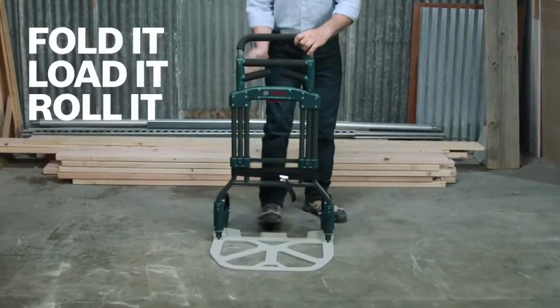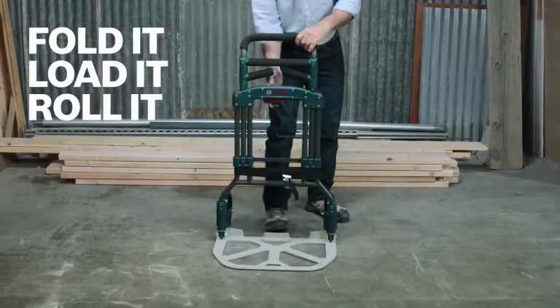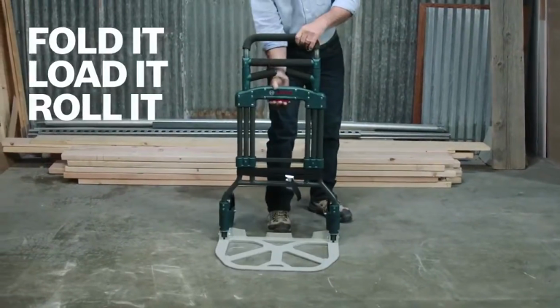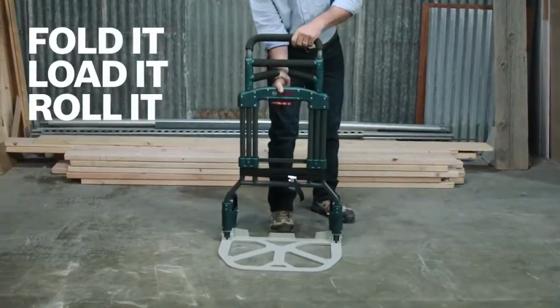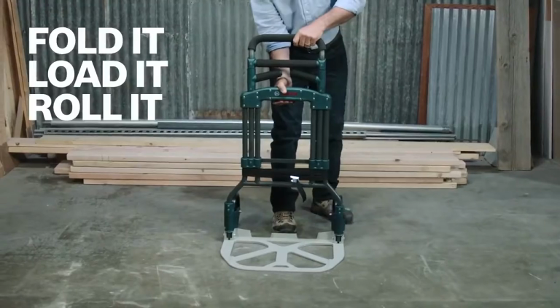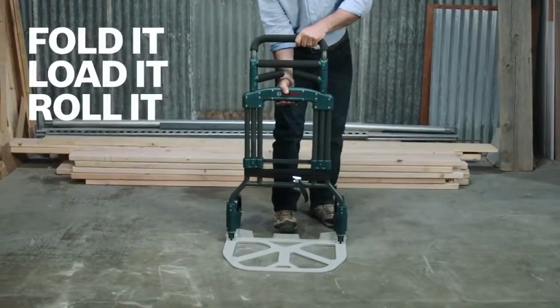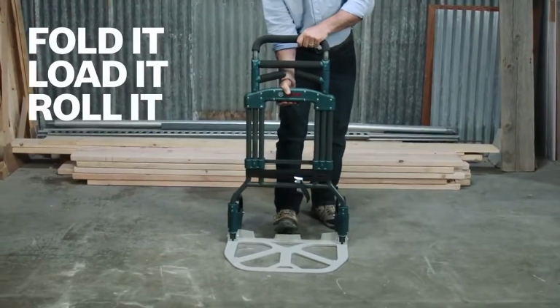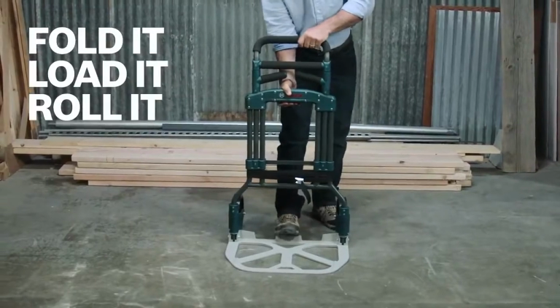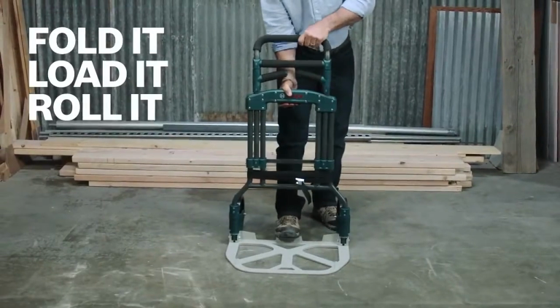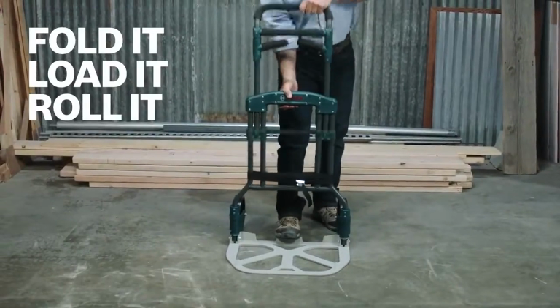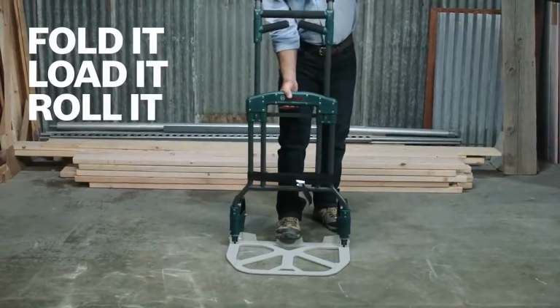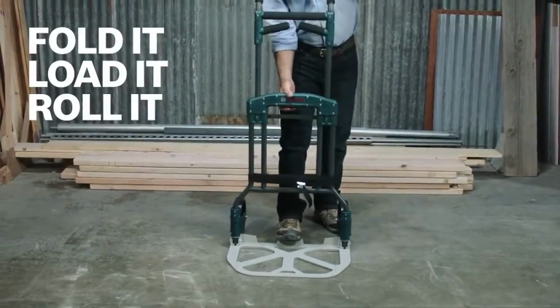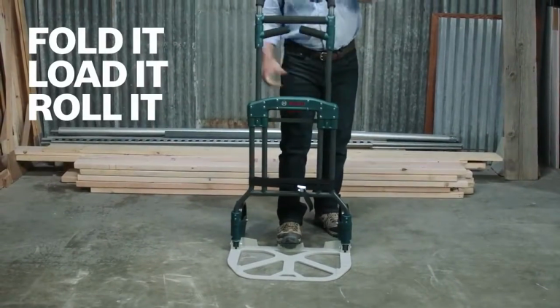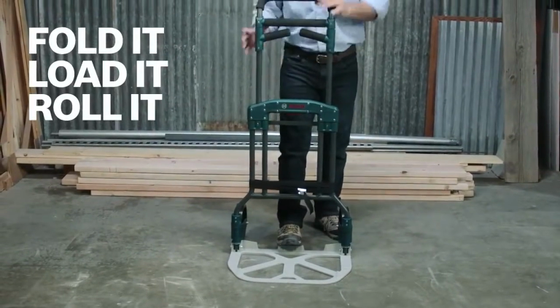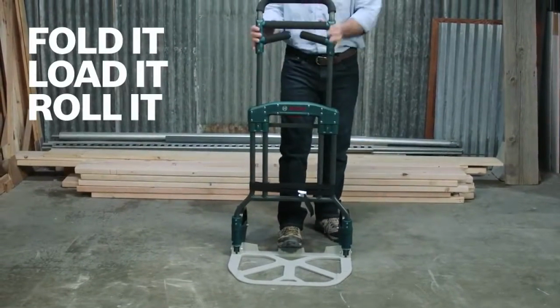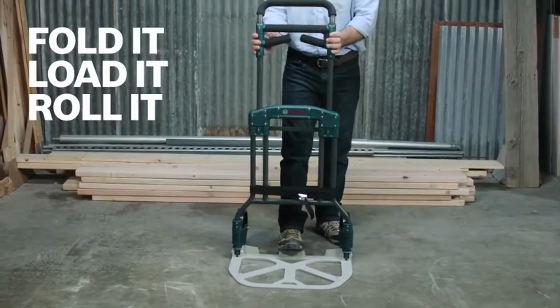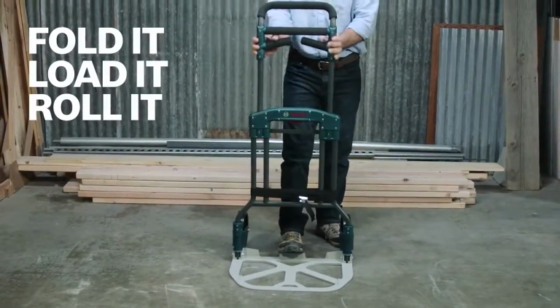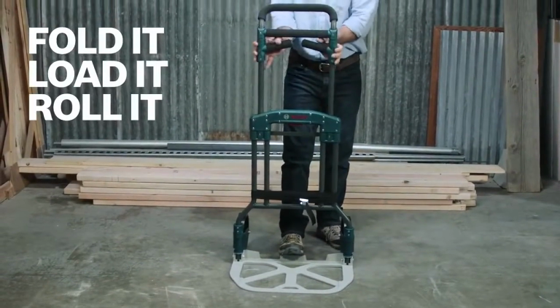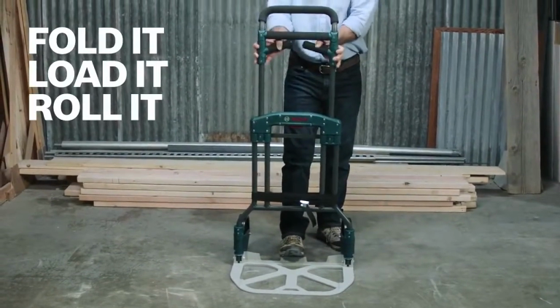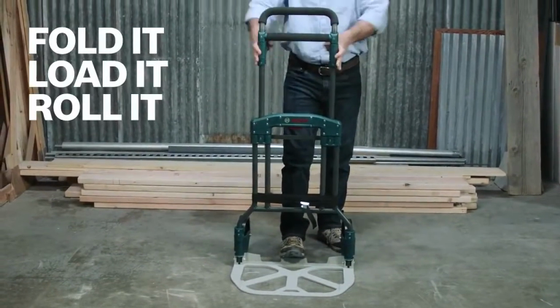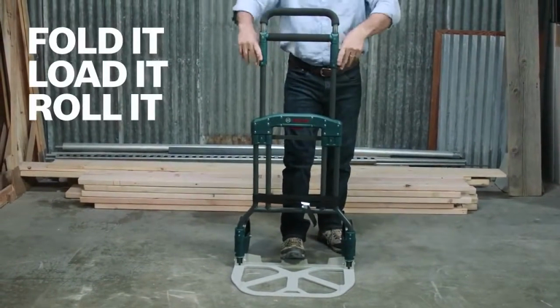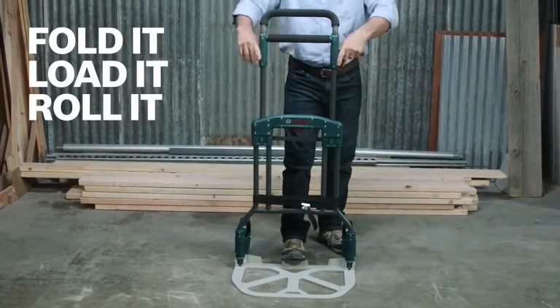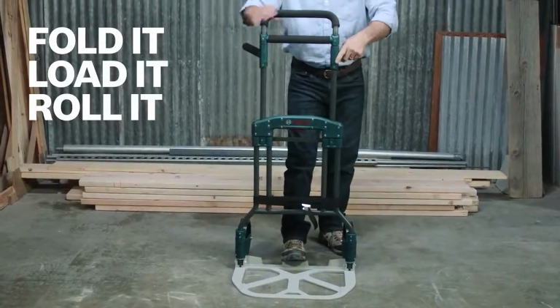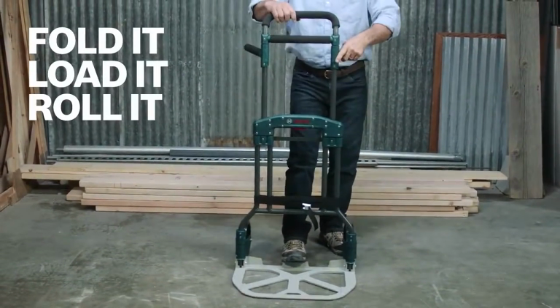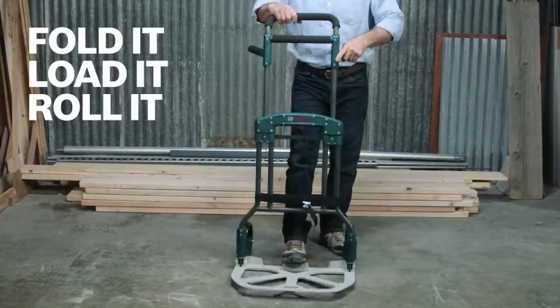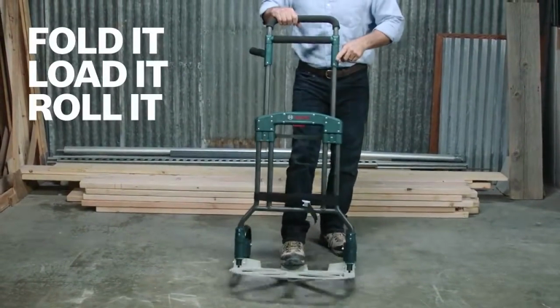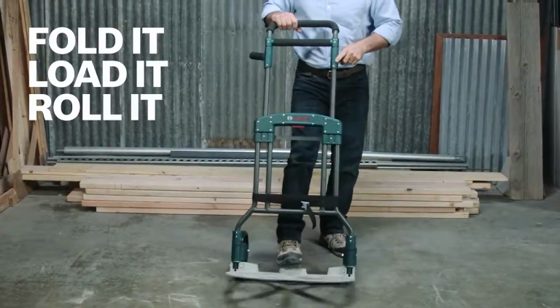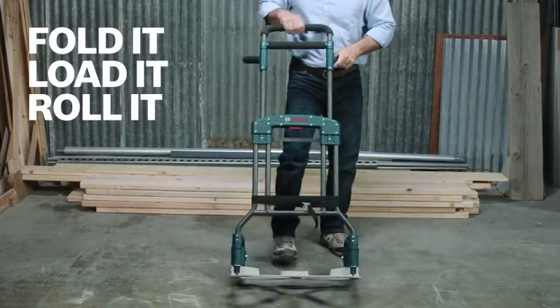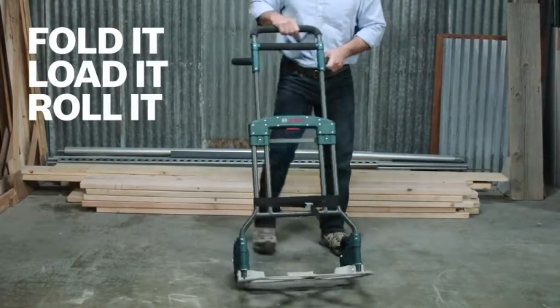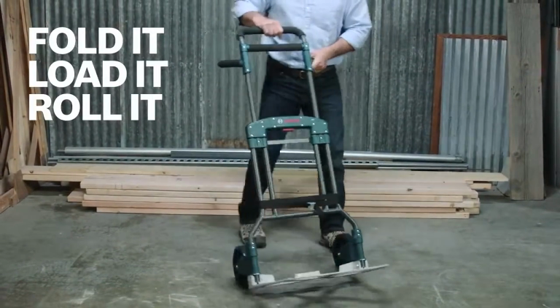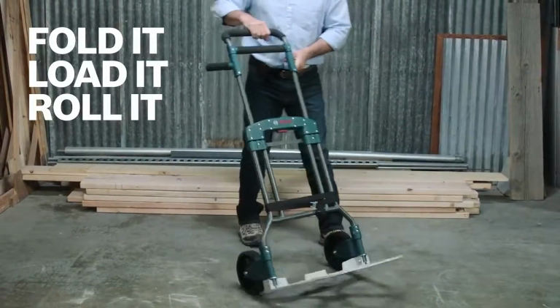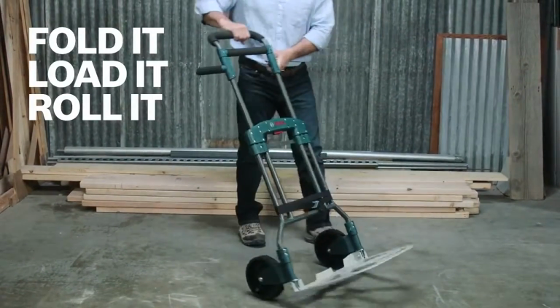You can unfold the Cart in three easy steps: folding down the base, raising the handle to the appropriate height, and folding out the handle grips.